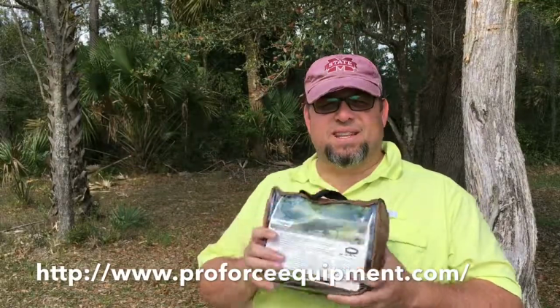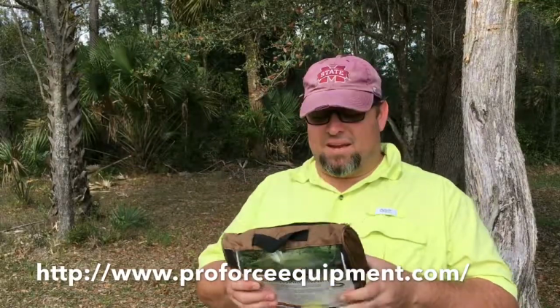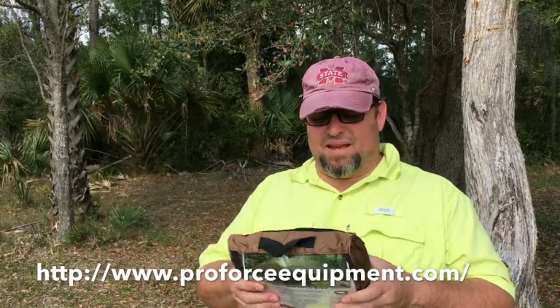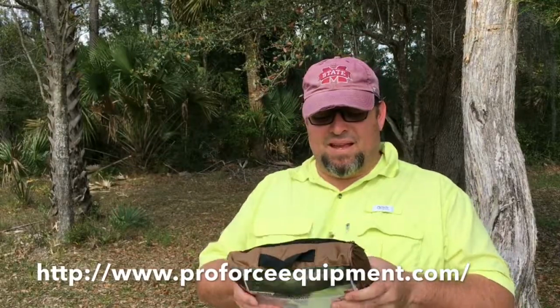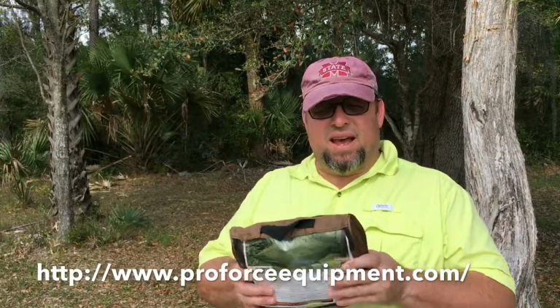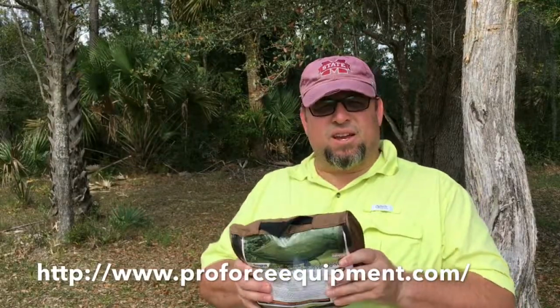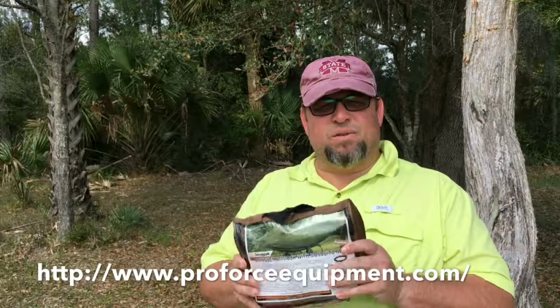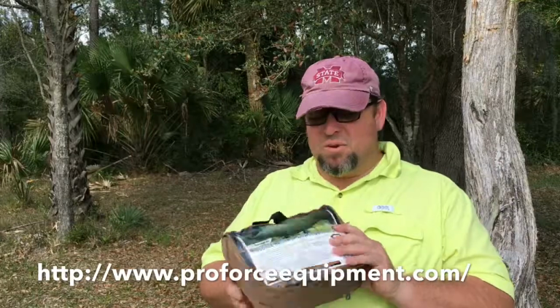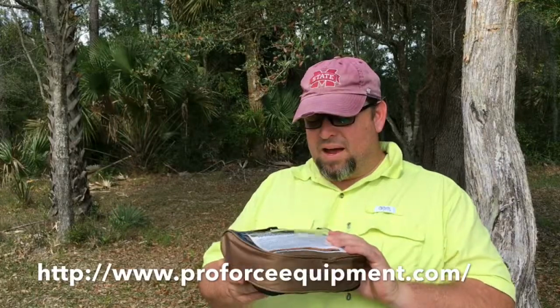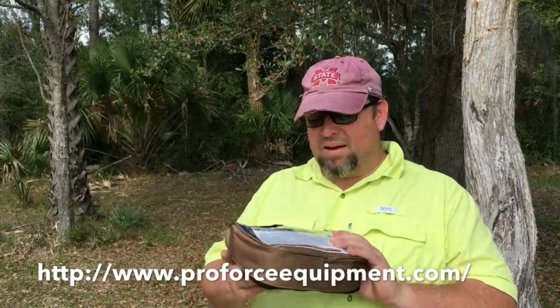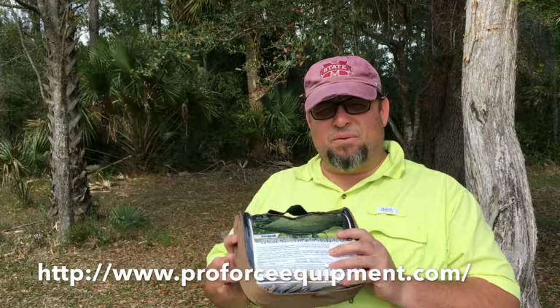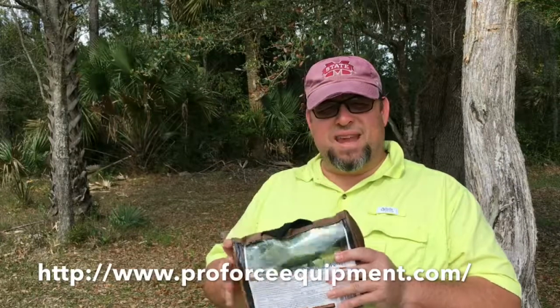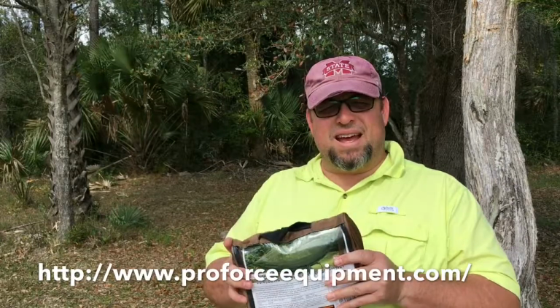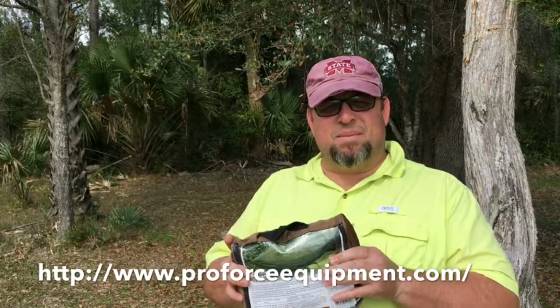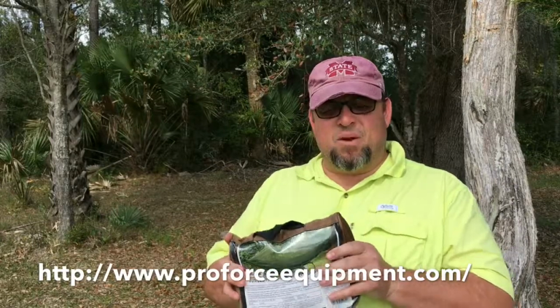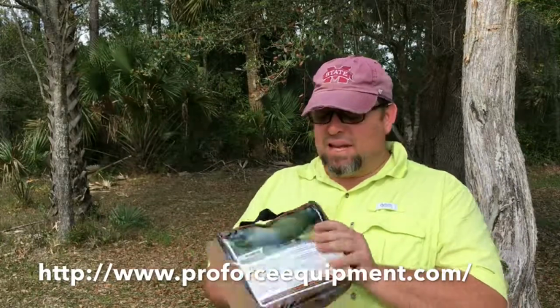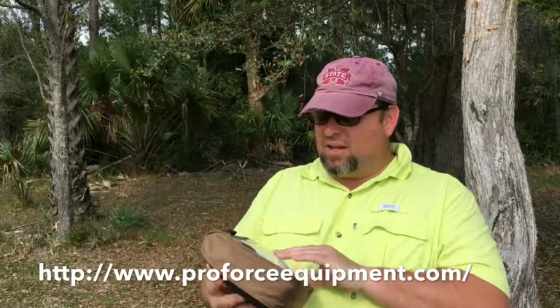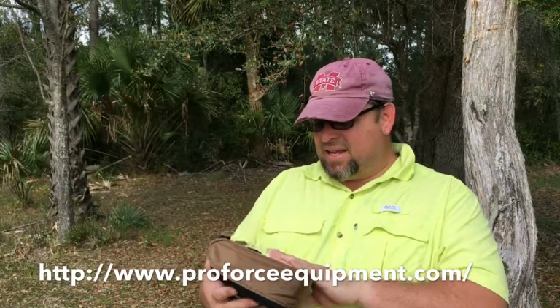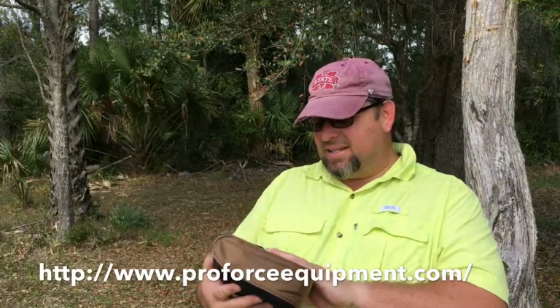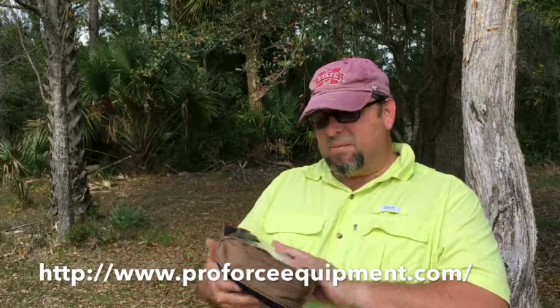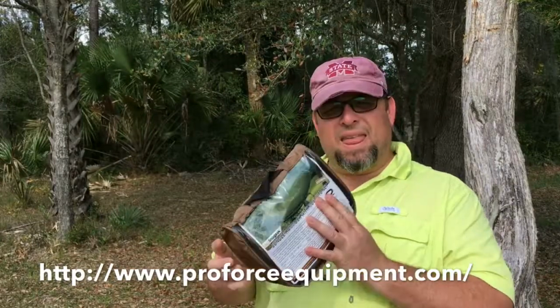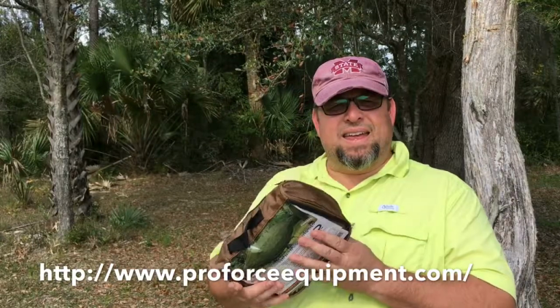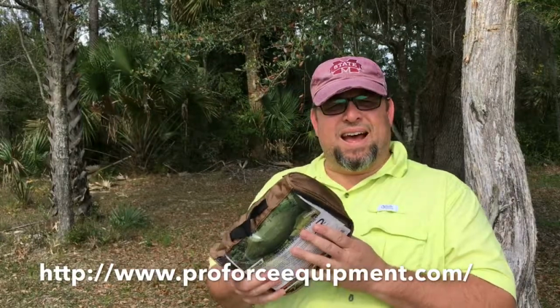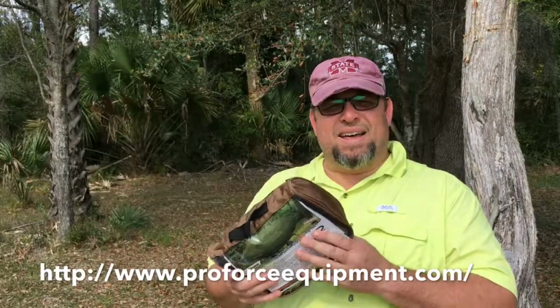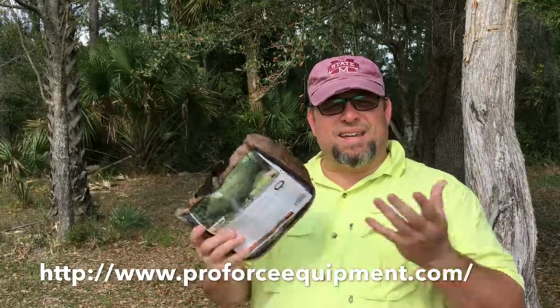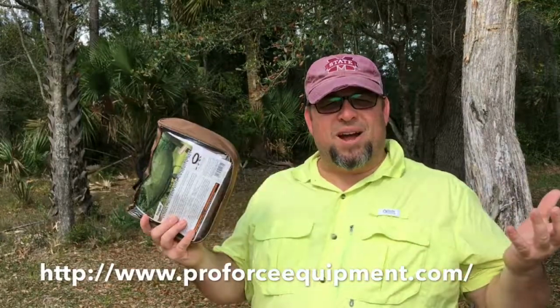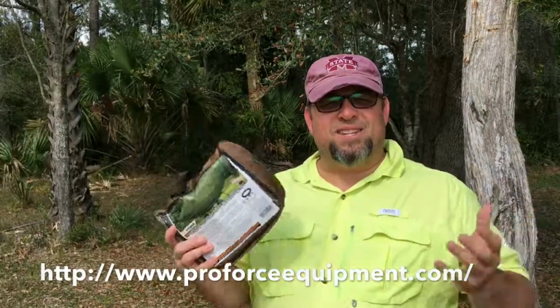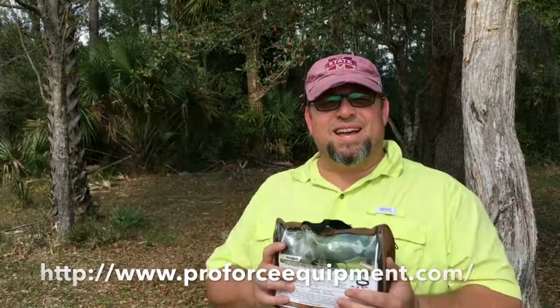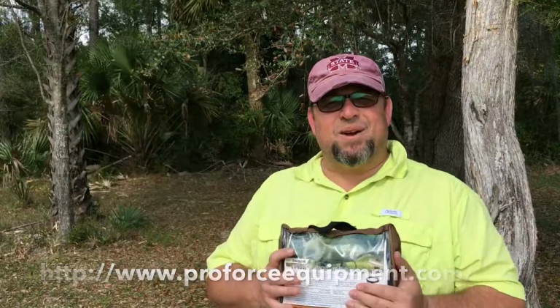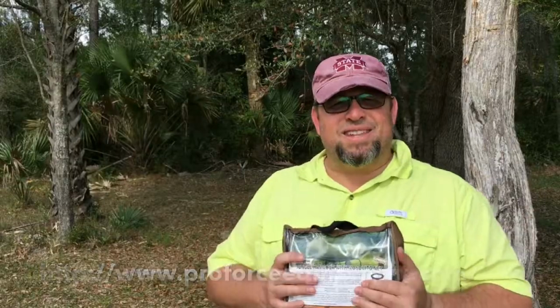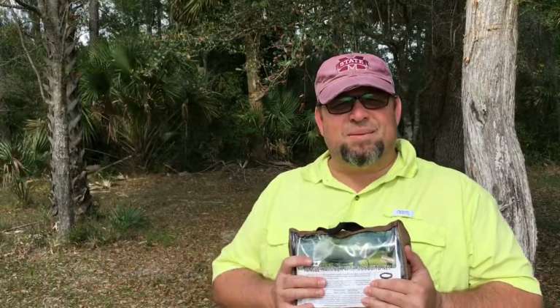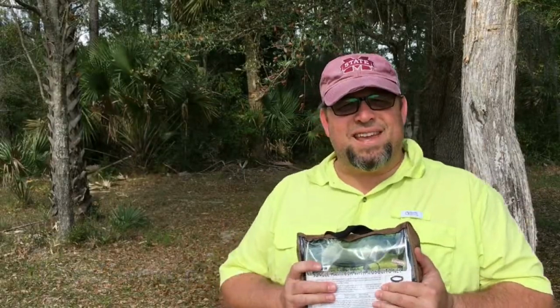This is going to be a good review hopefully, so let me go ahead and take a look at this. Thanks for watching — you're watching the Dabblers Den.